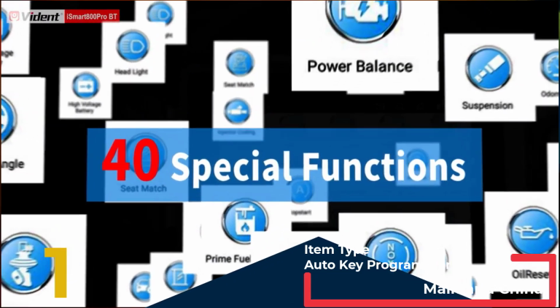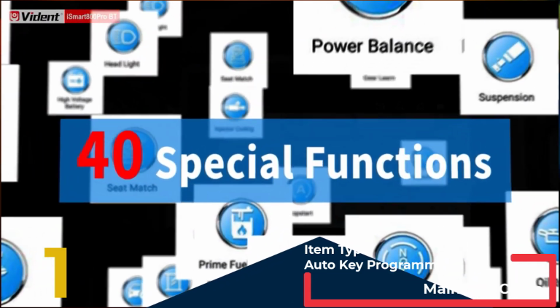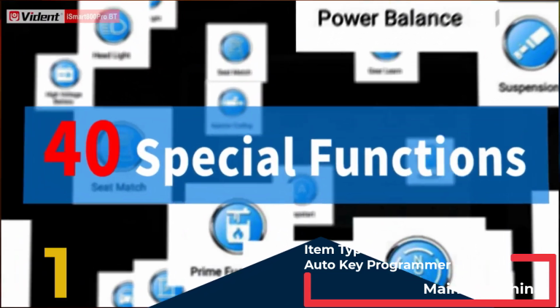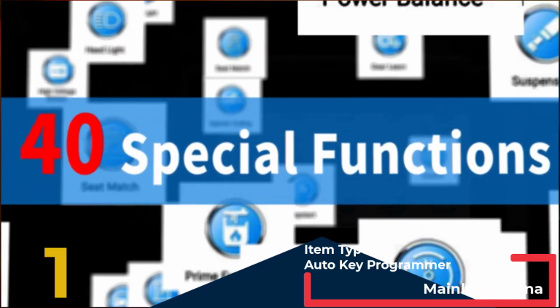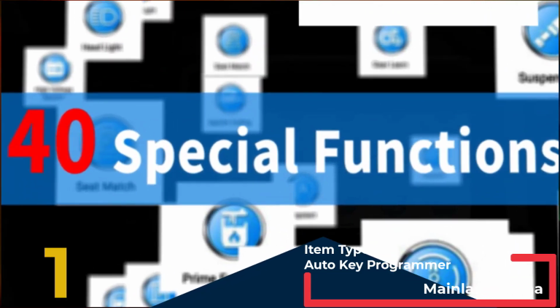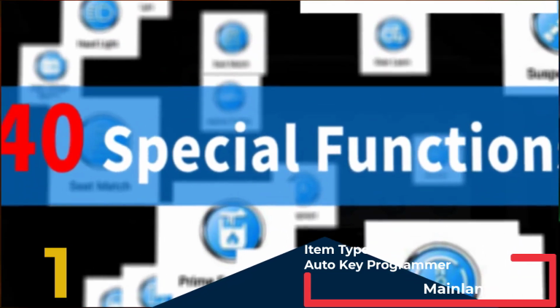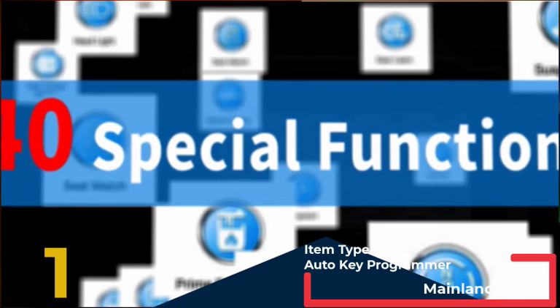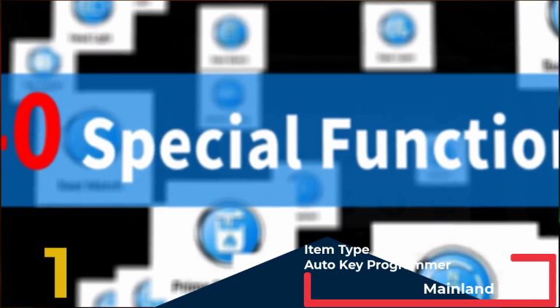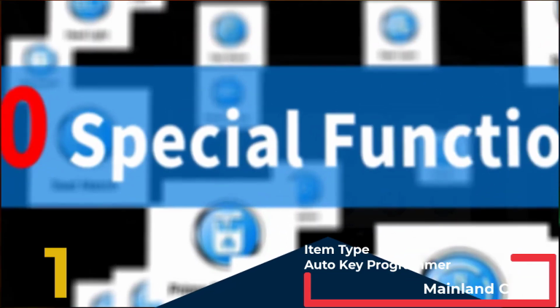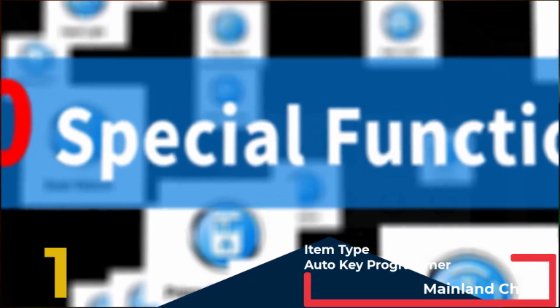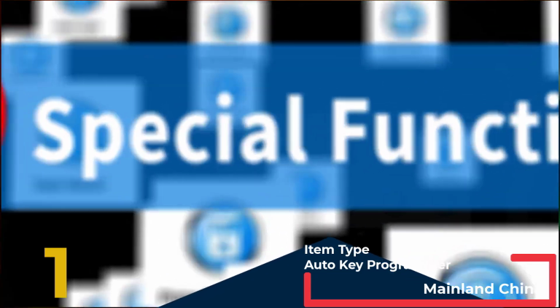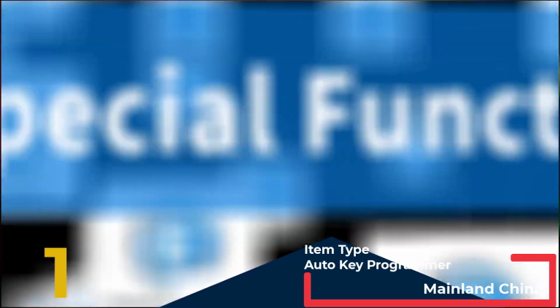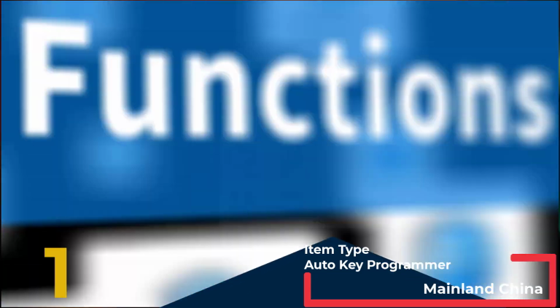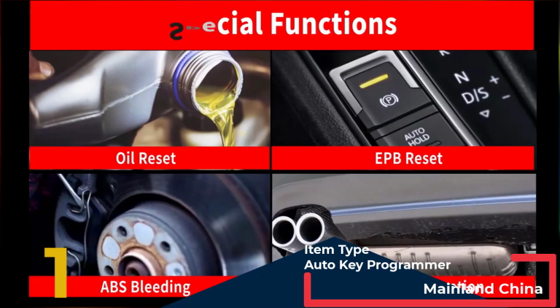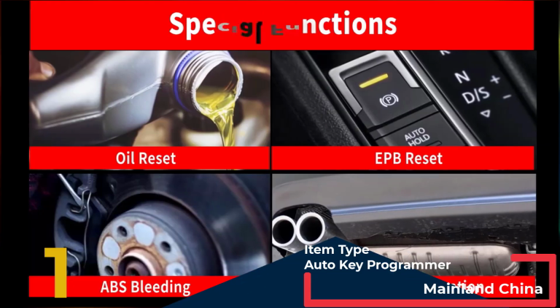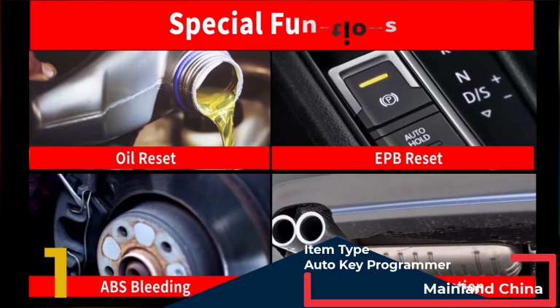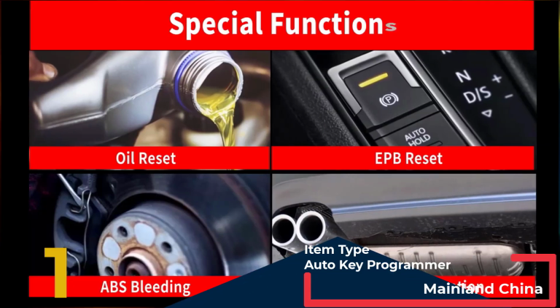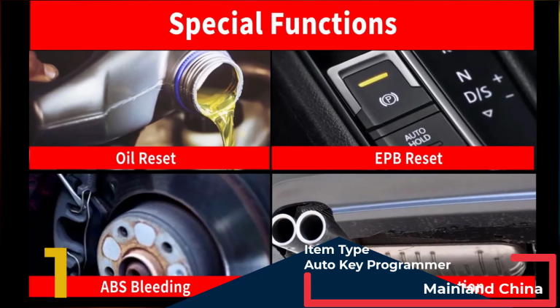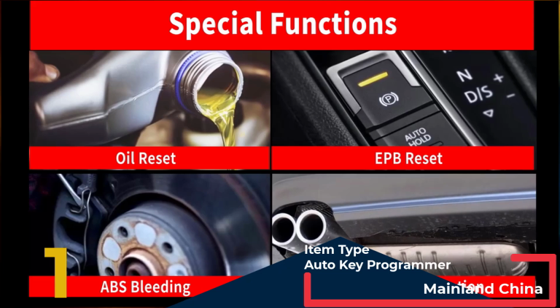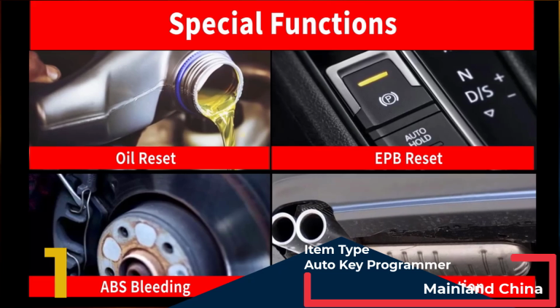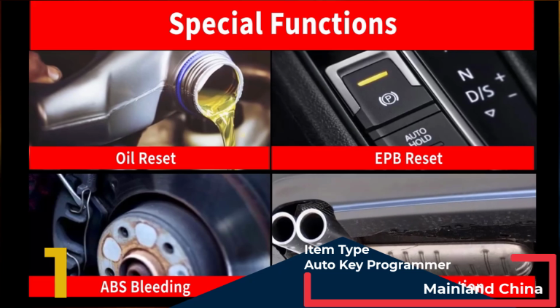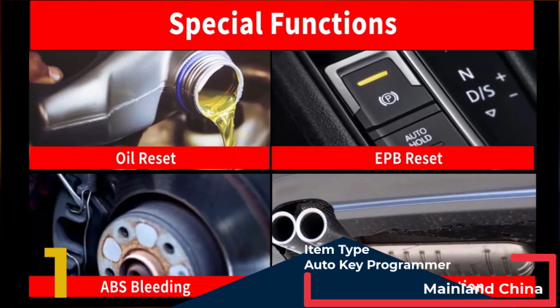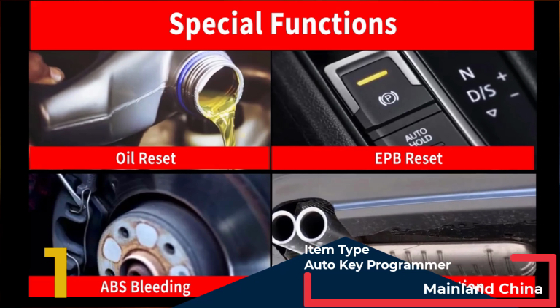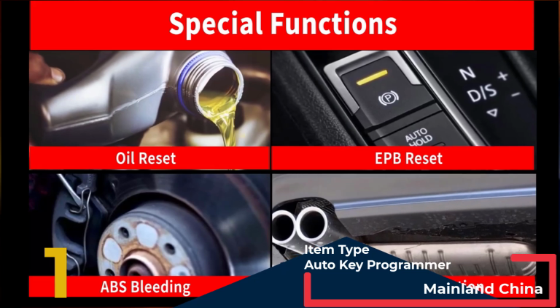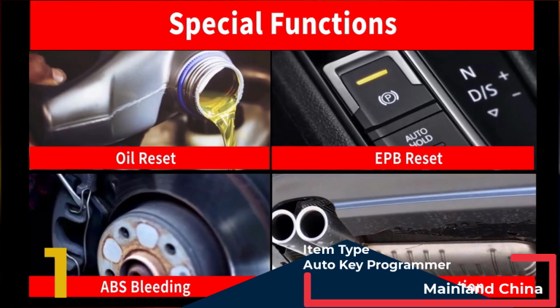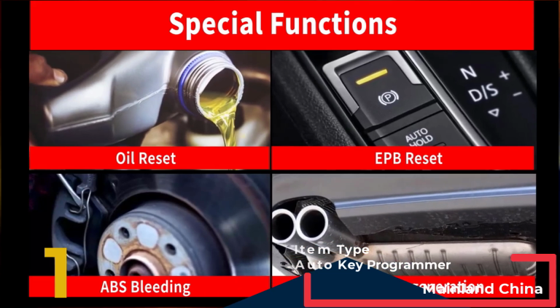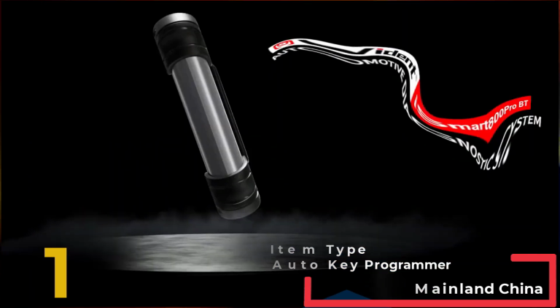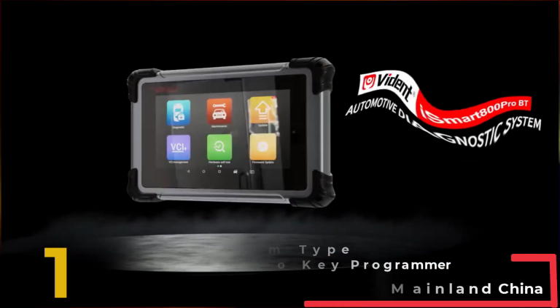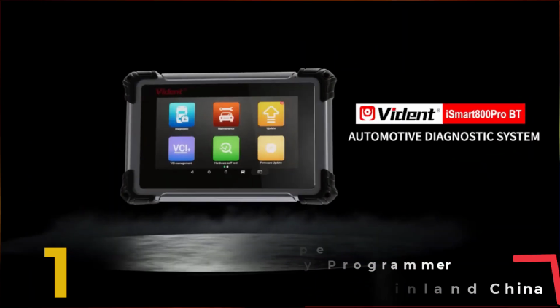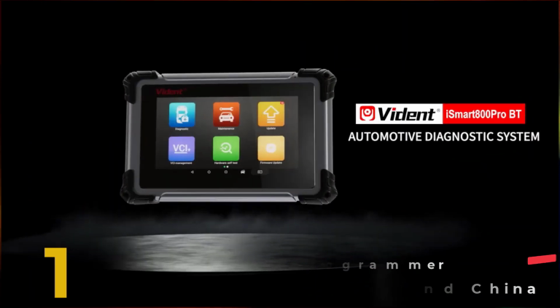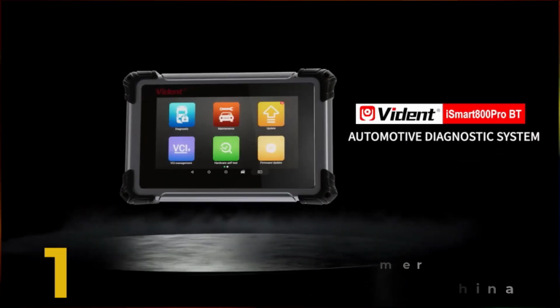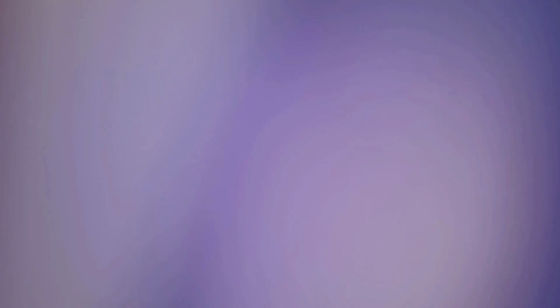Special features for Brazilian vehicles: exciting news for Brazilian Fiat and other Brazil-market vehicles.